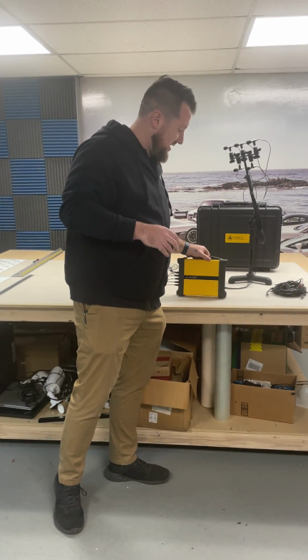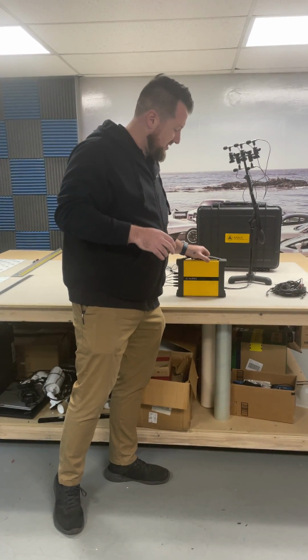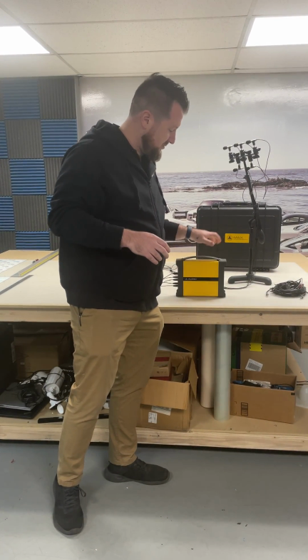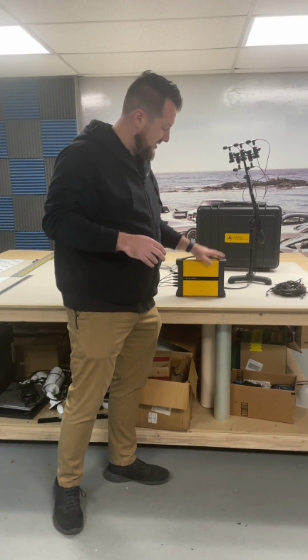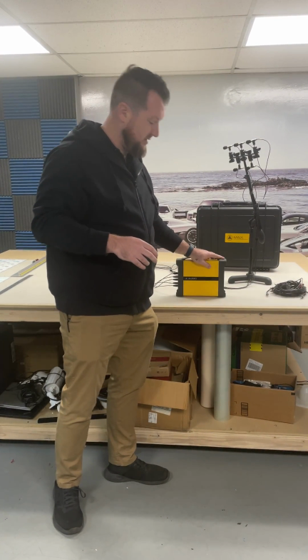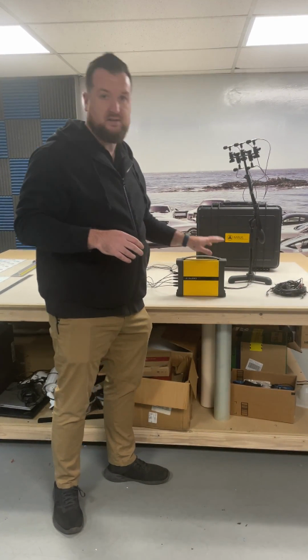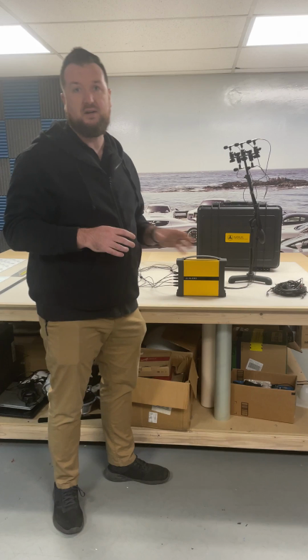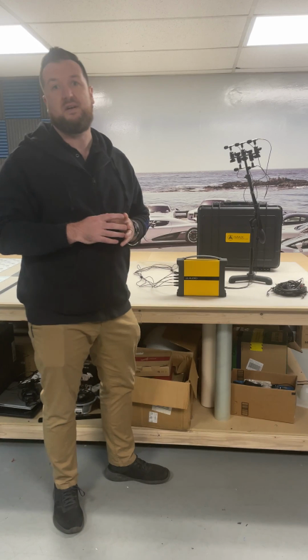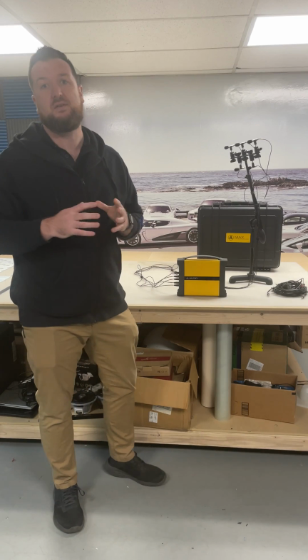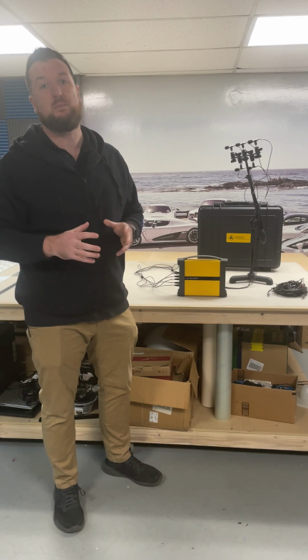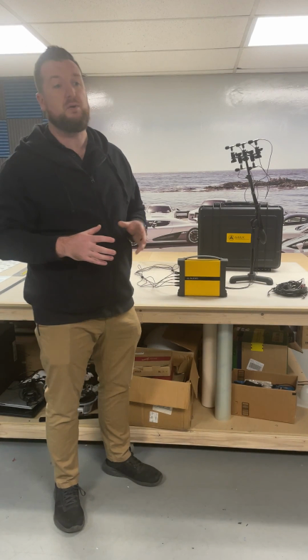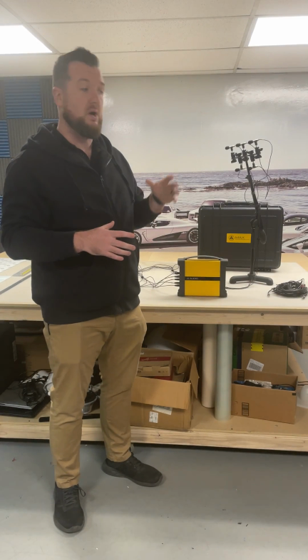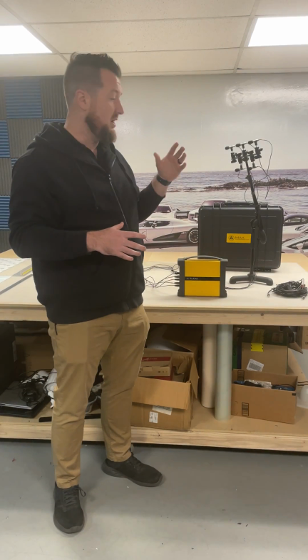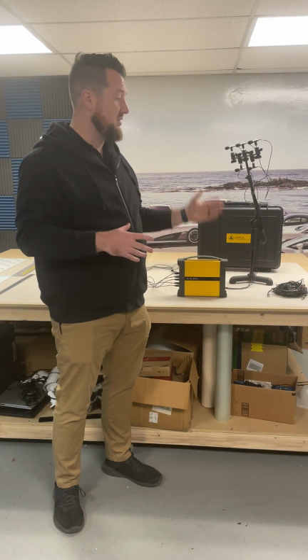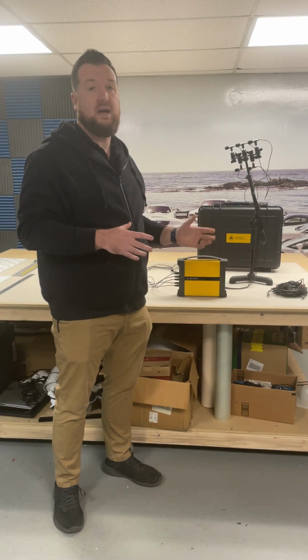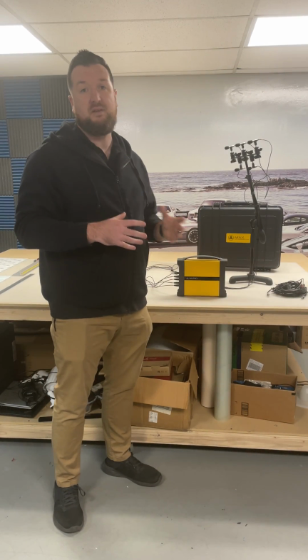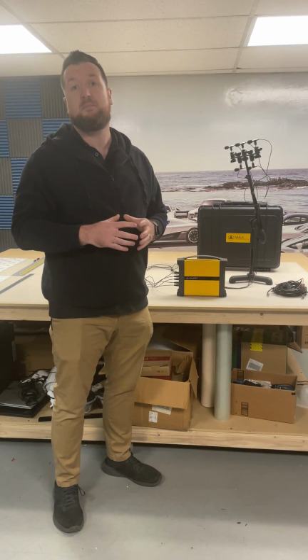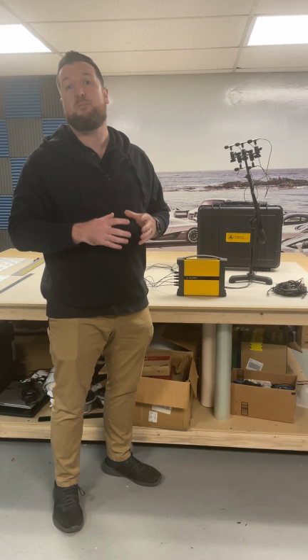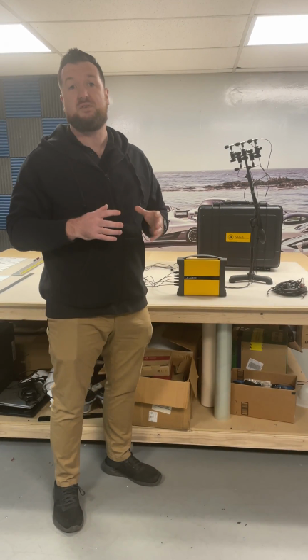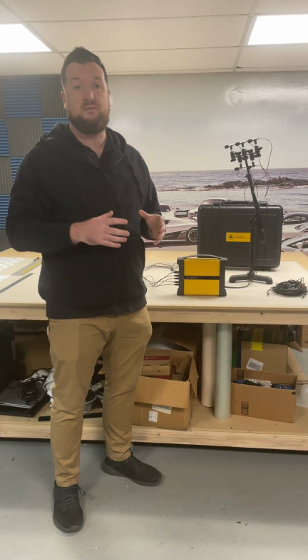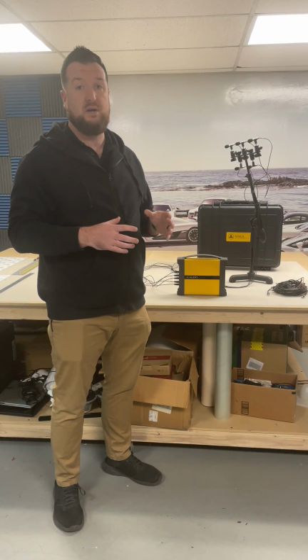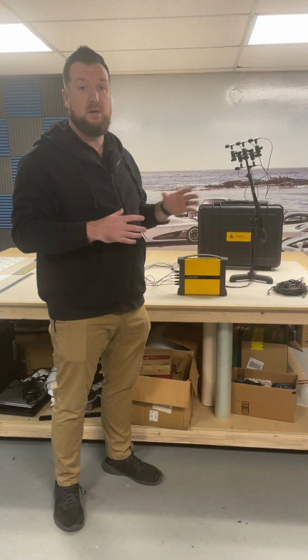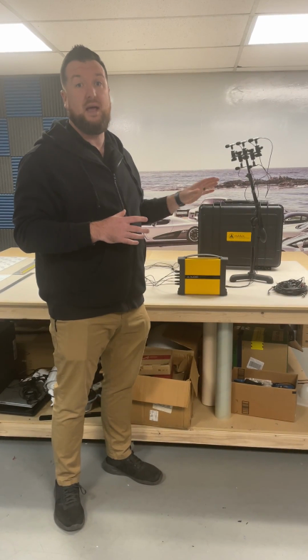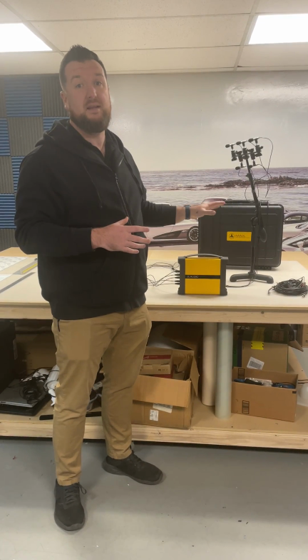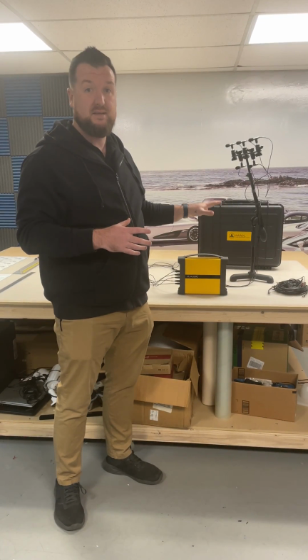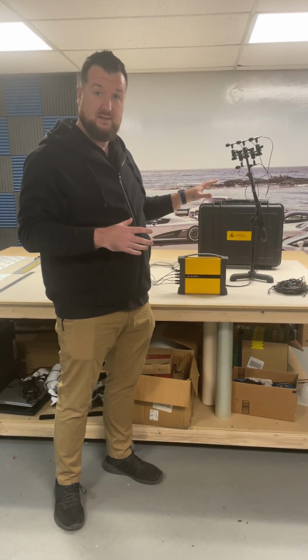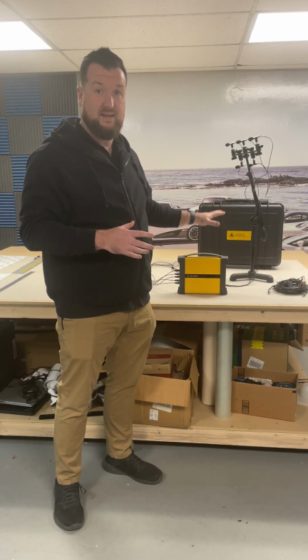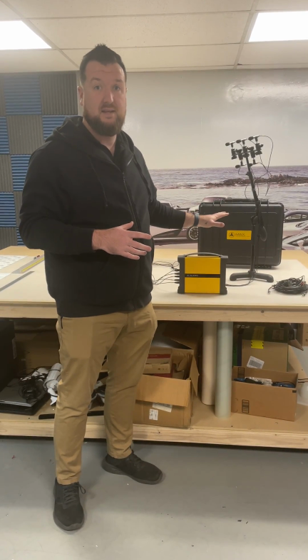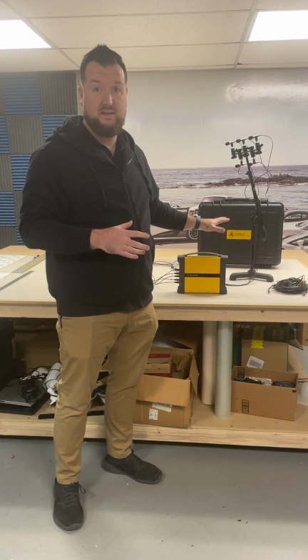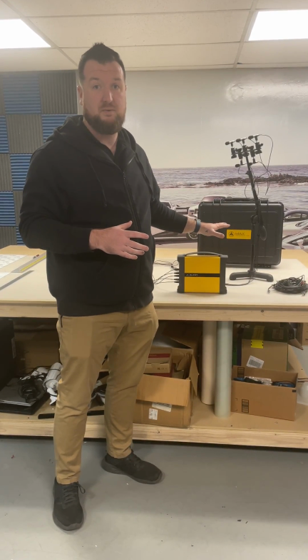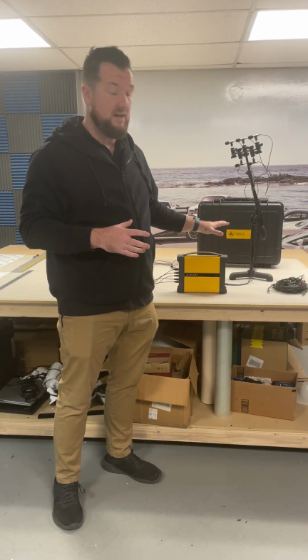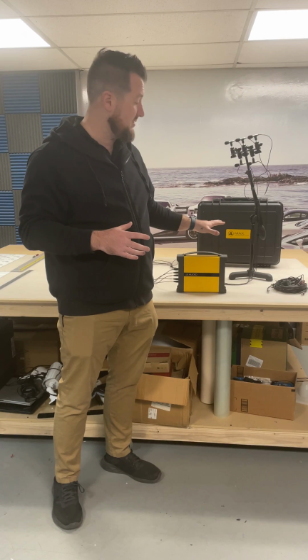This box is the interface to the computer that comes with it. You do have to have a laptop with software to be able to analyze the data that this provides you.